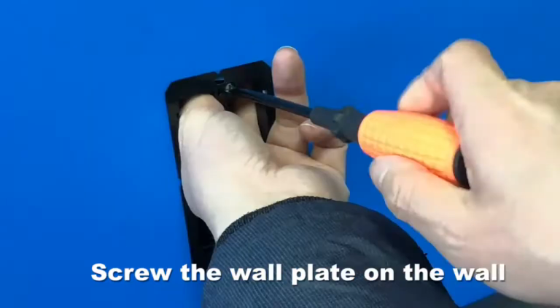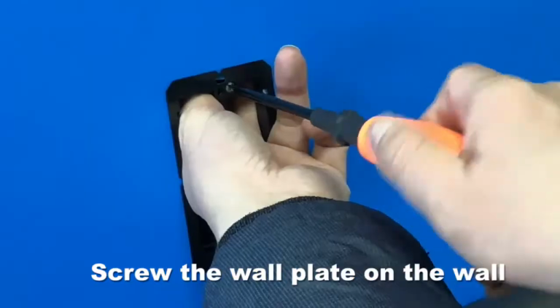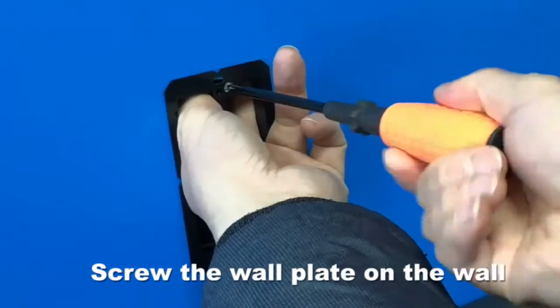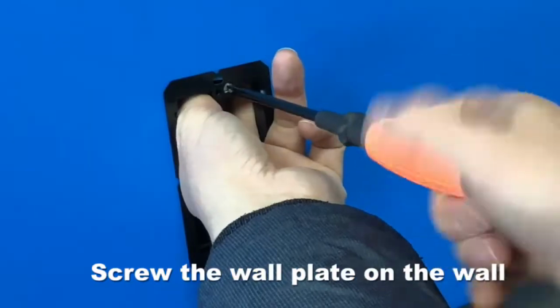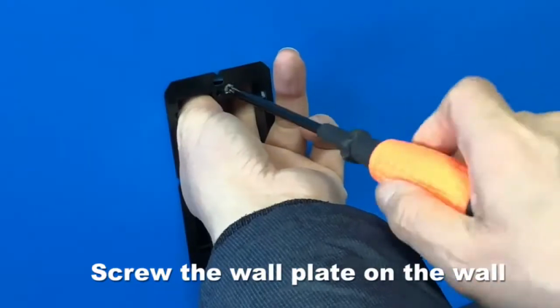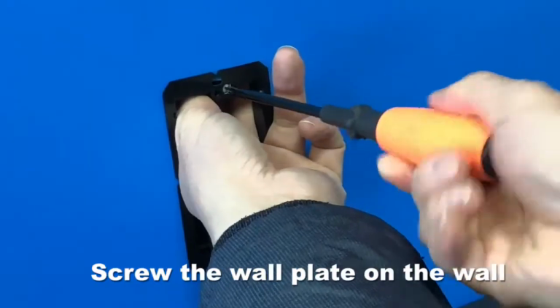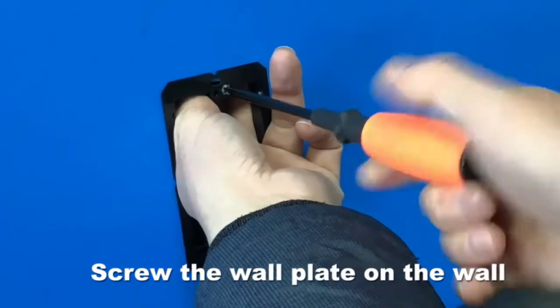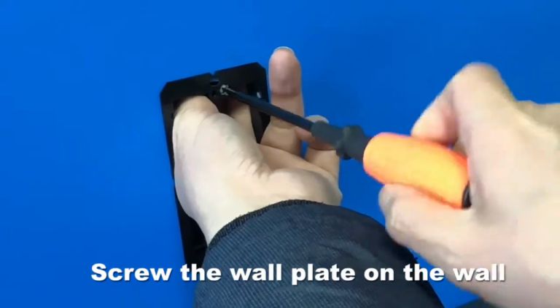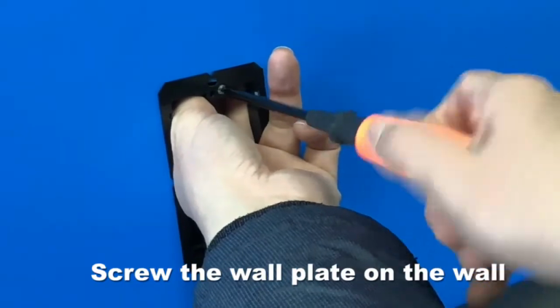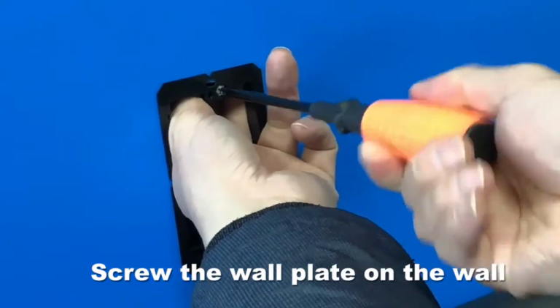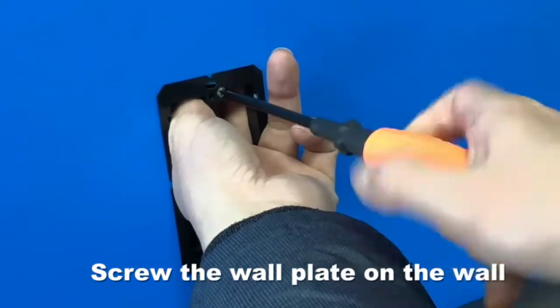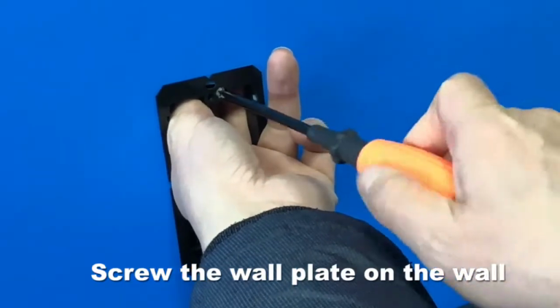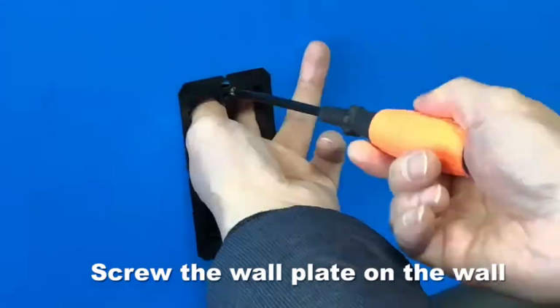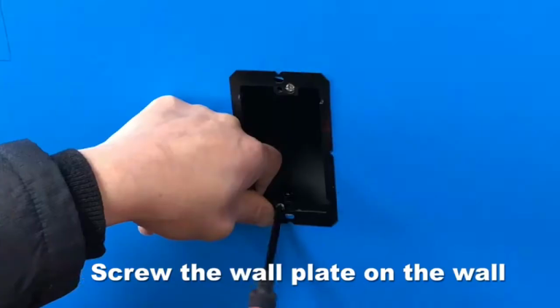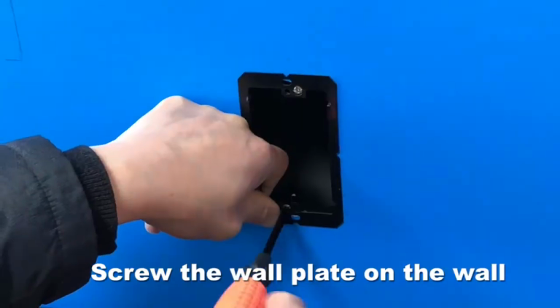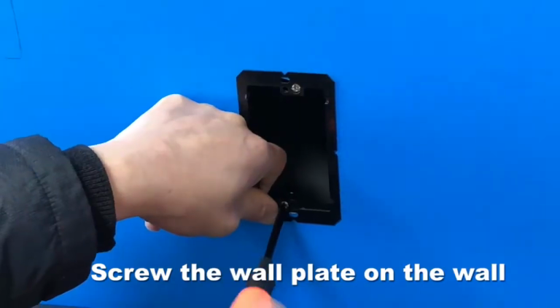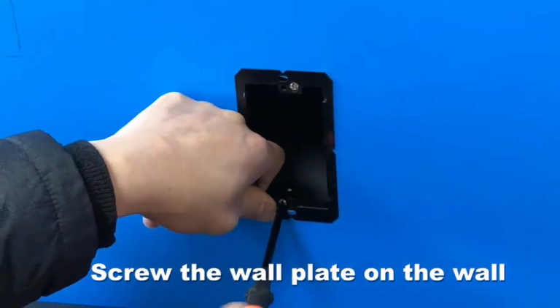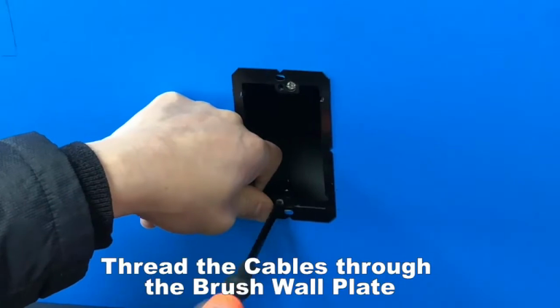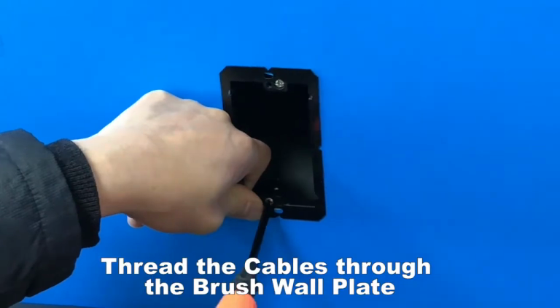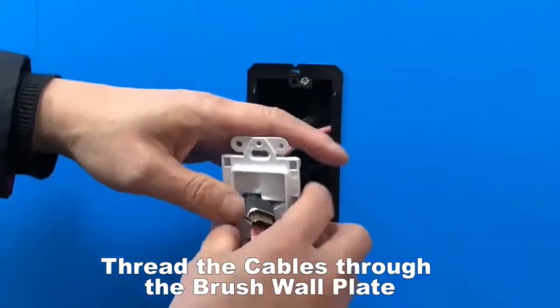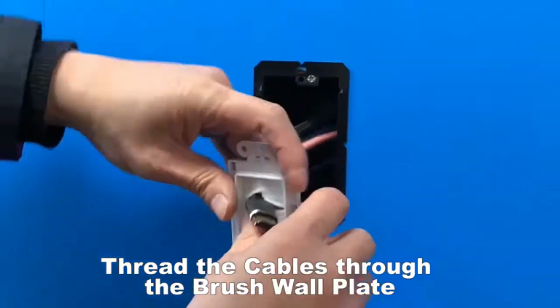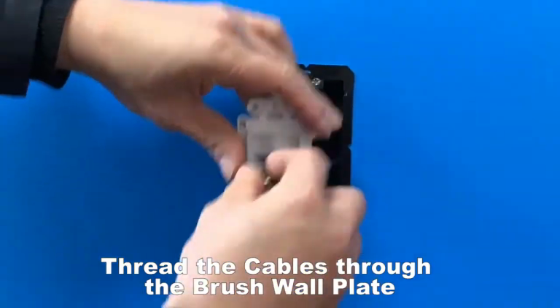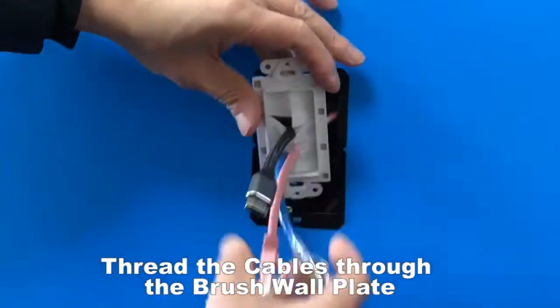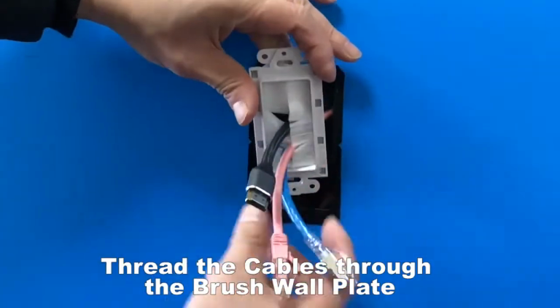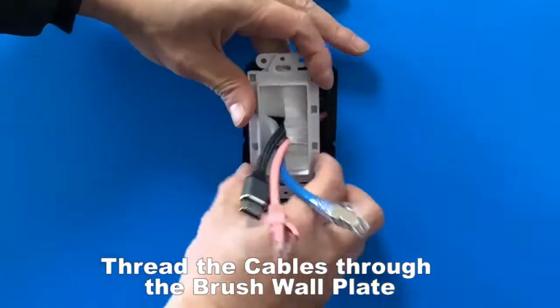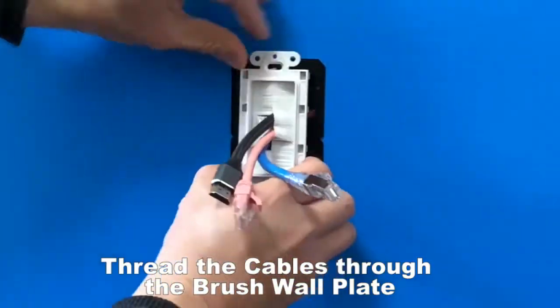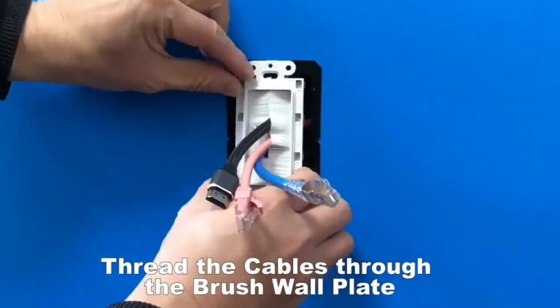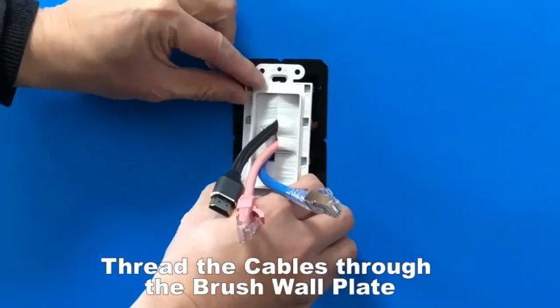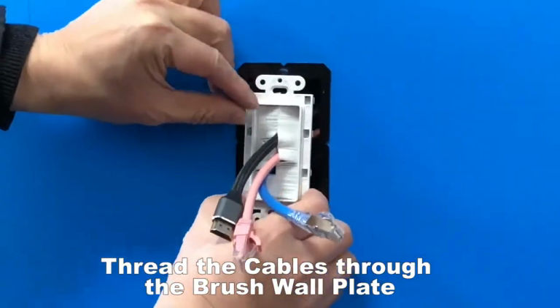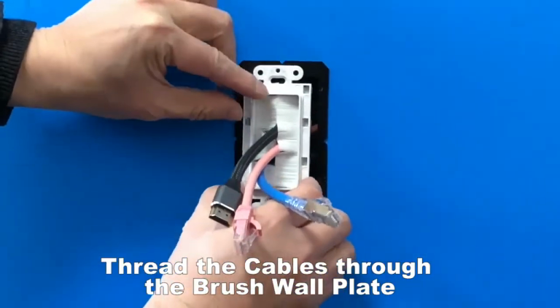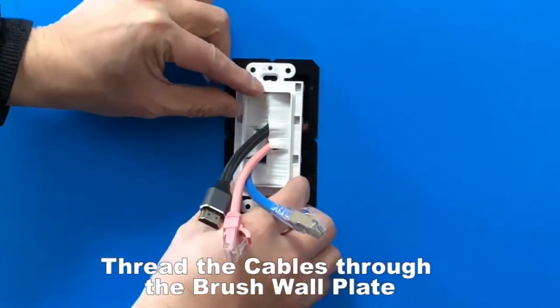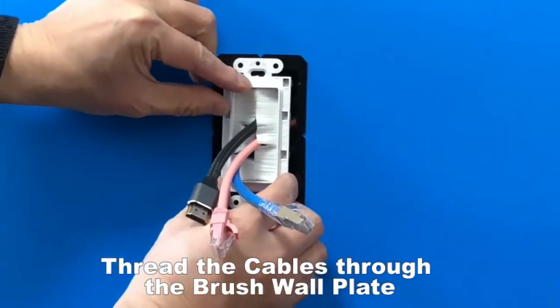Screw the wall plate on the wall. Thread the cables through the brush wall plate.